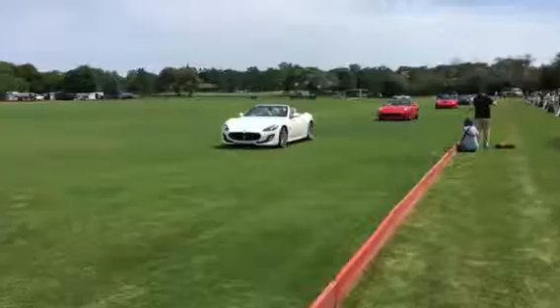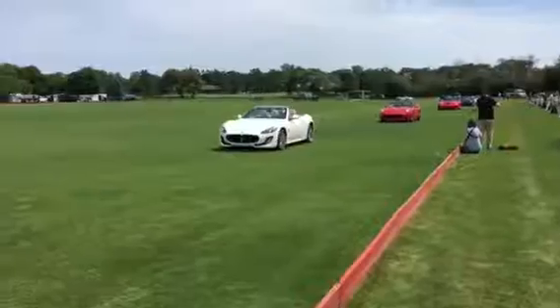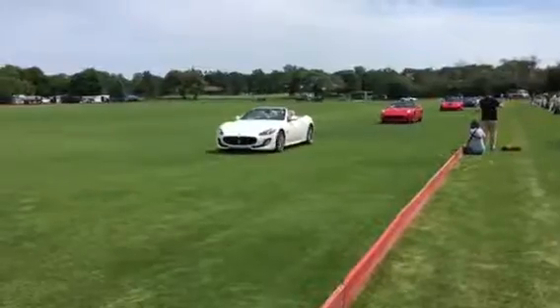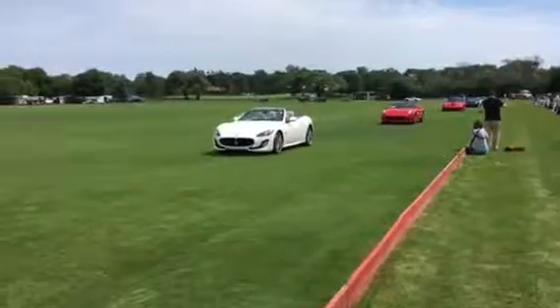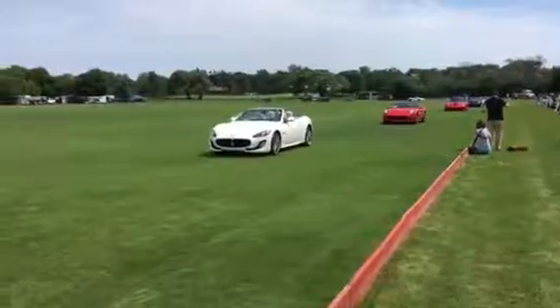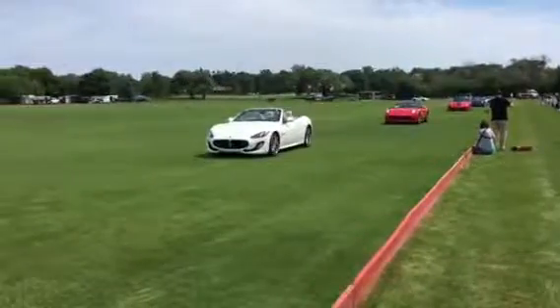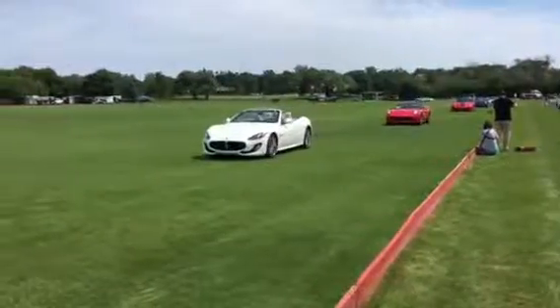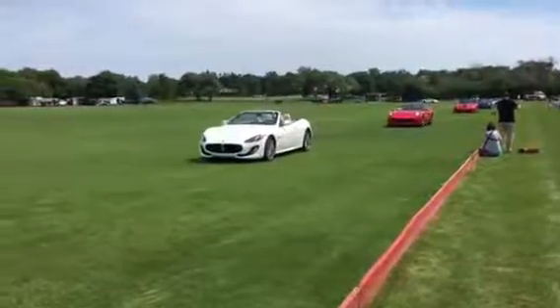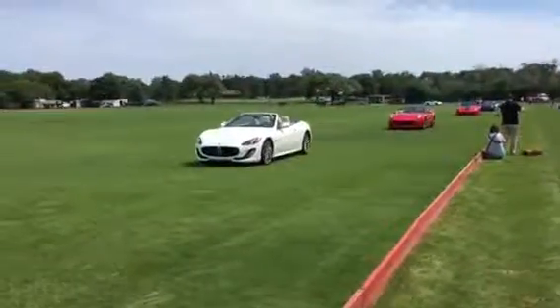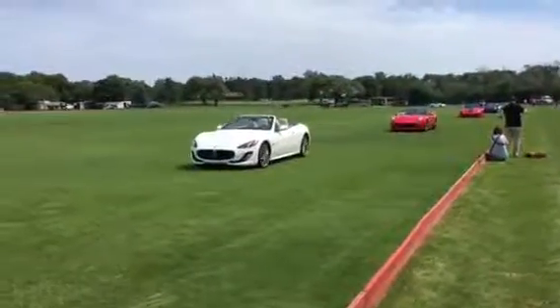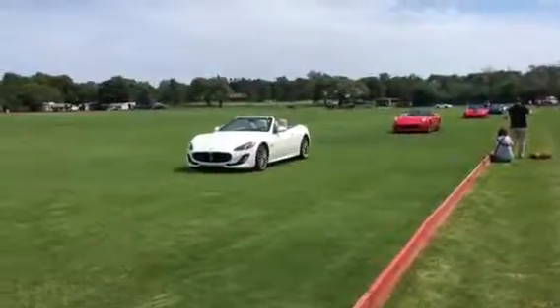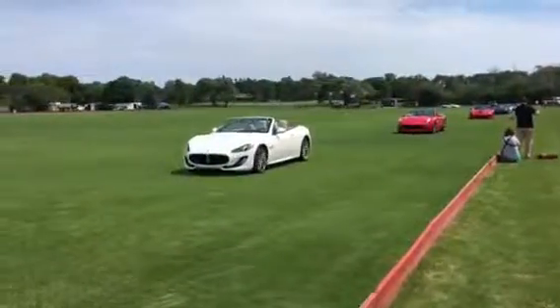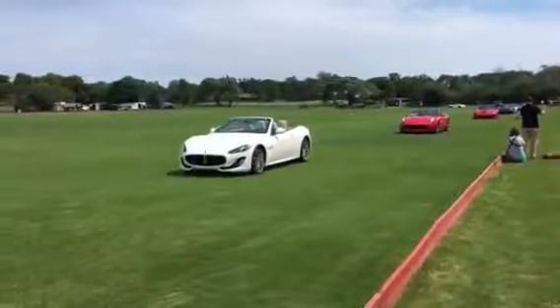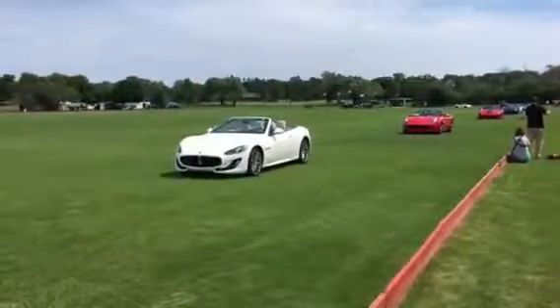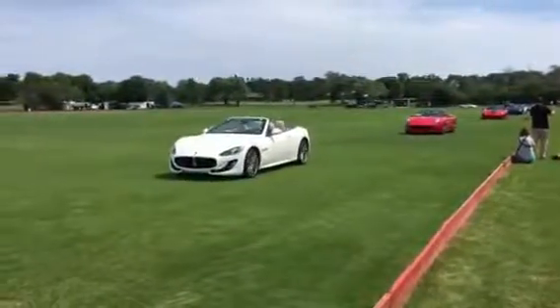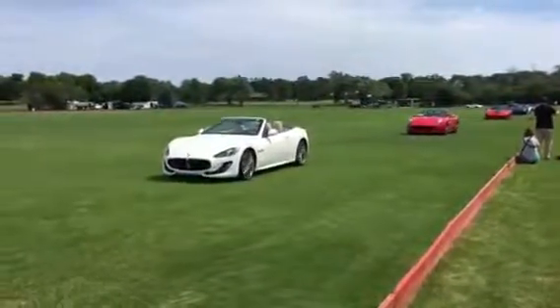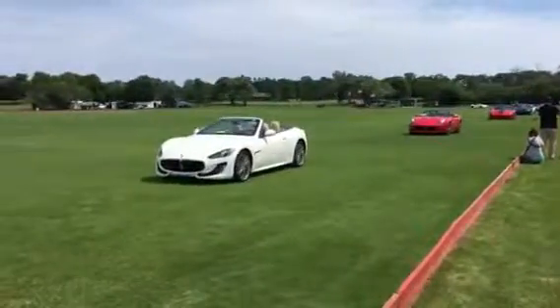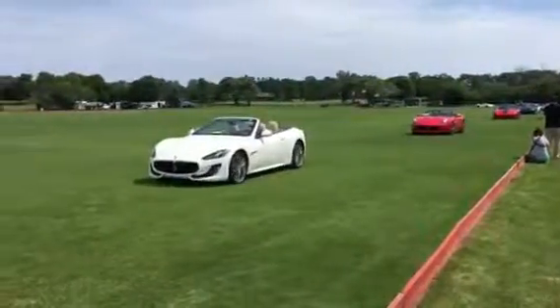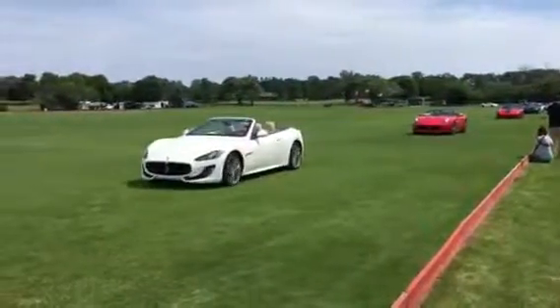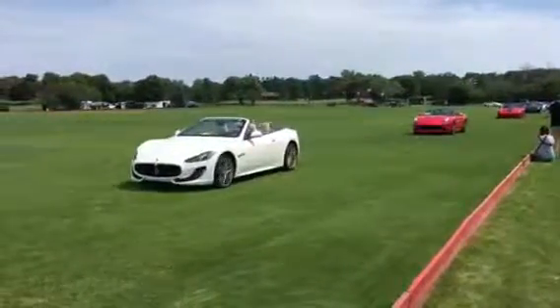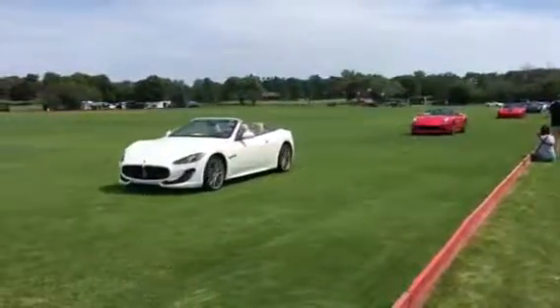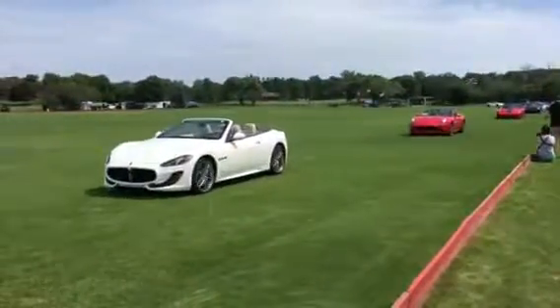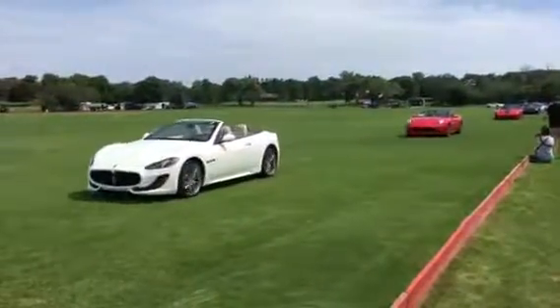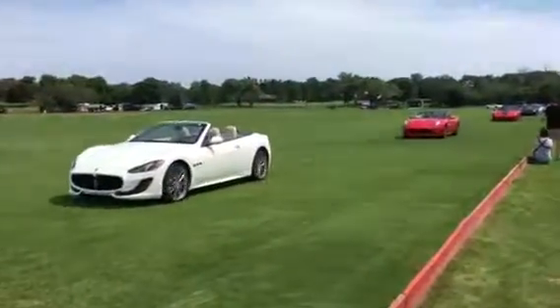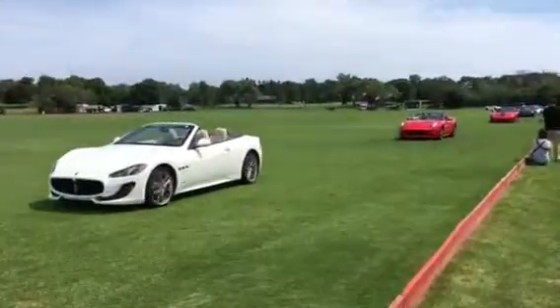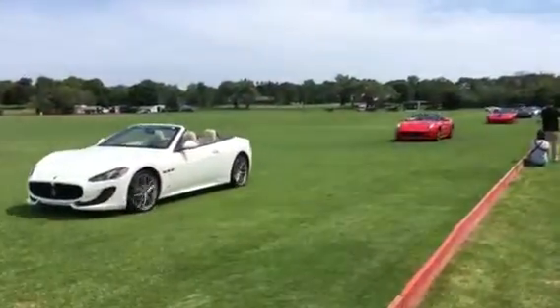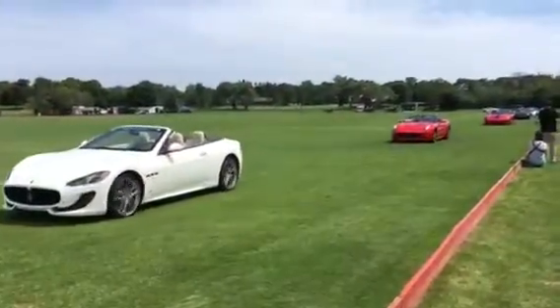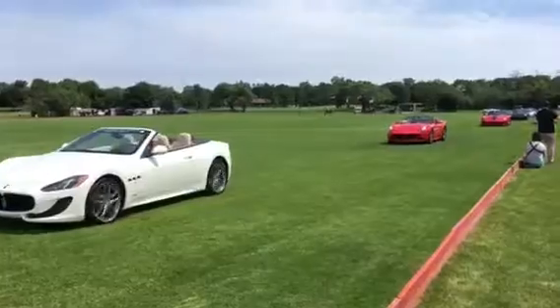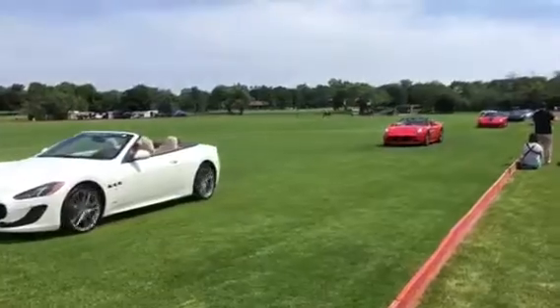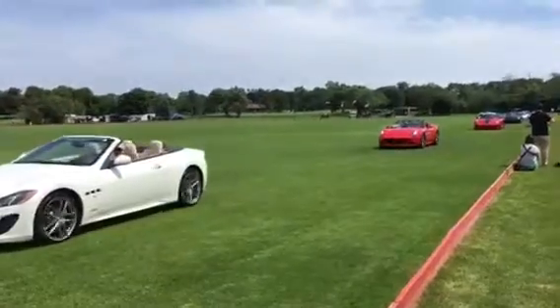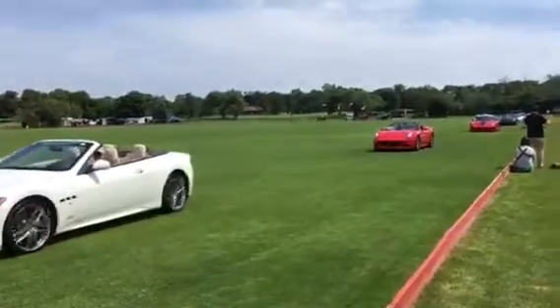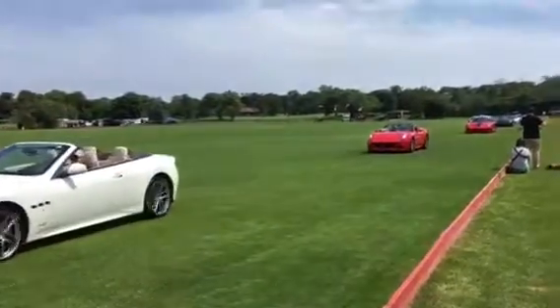750-ish horsepower and can probably do about 210 miles per hour. It's absolutely stupid.